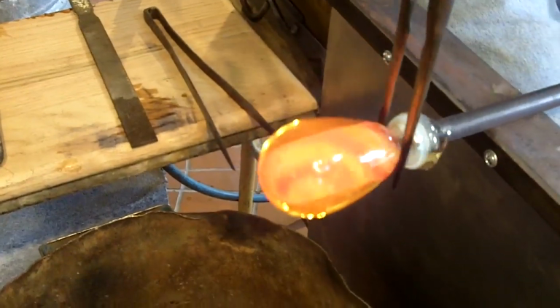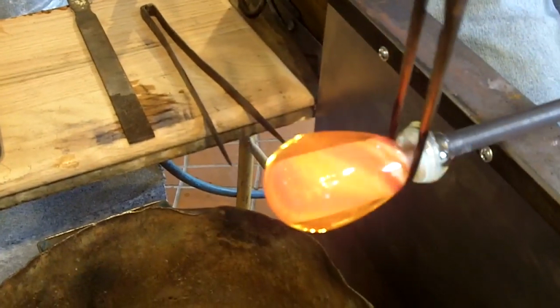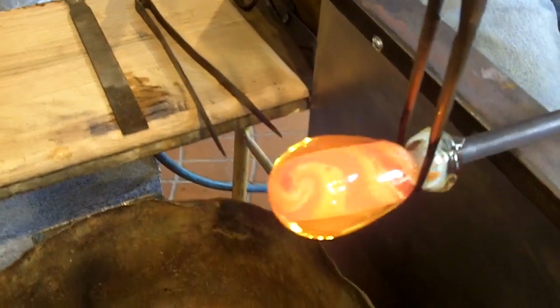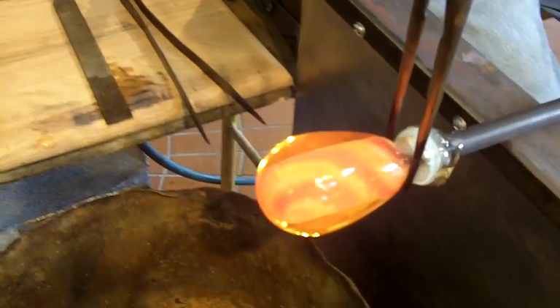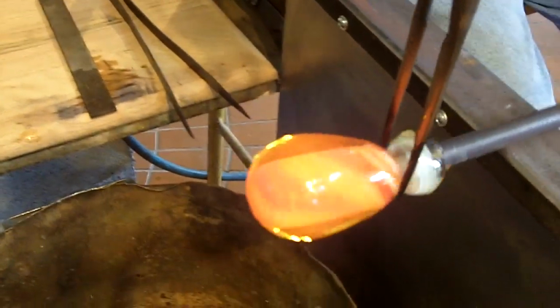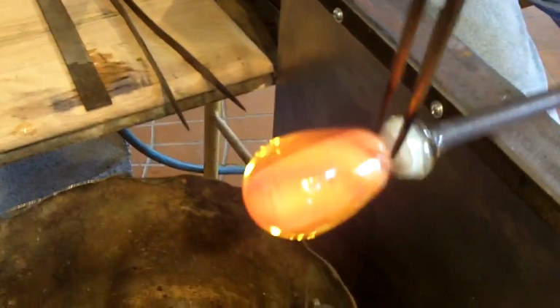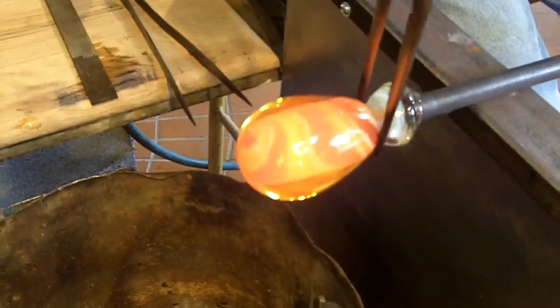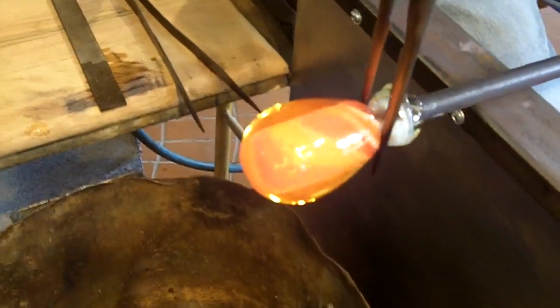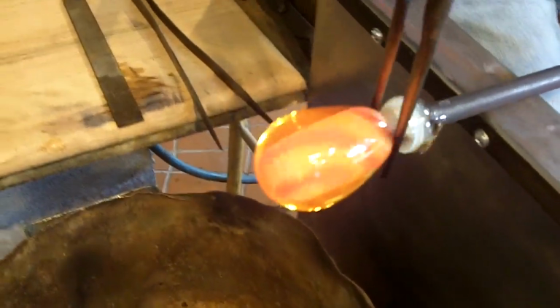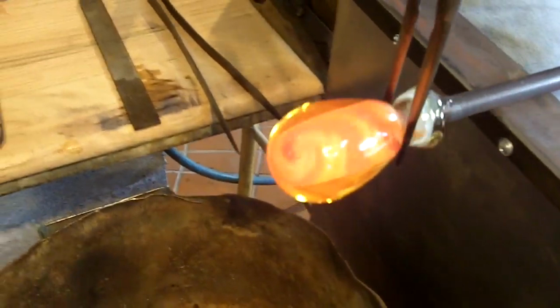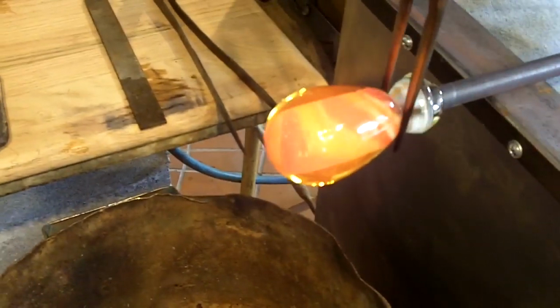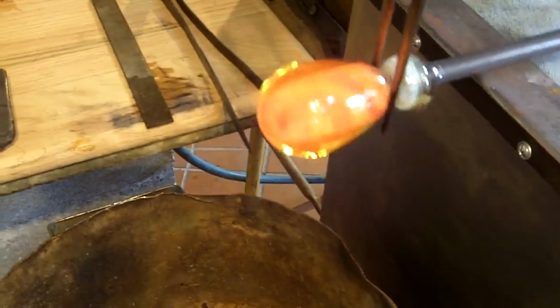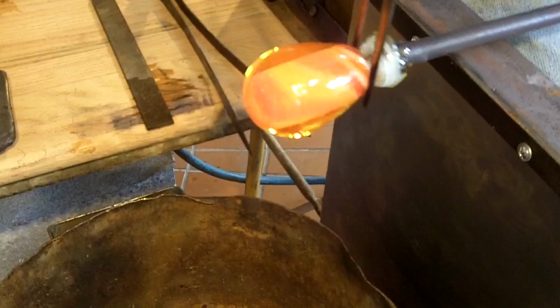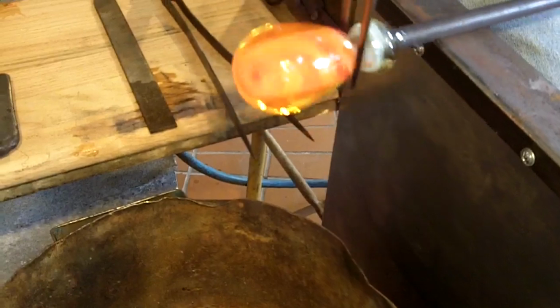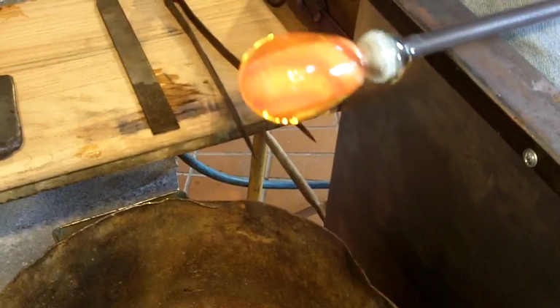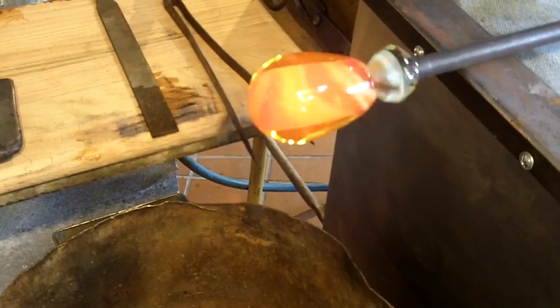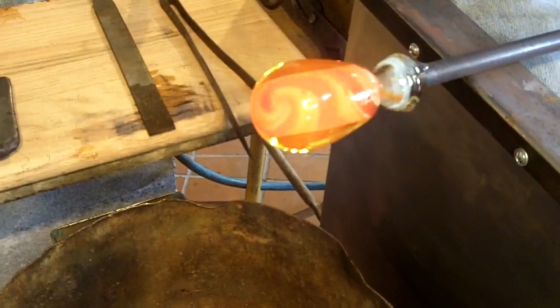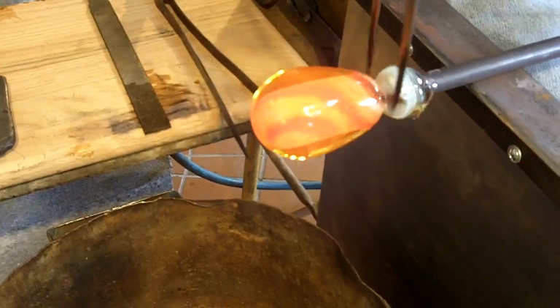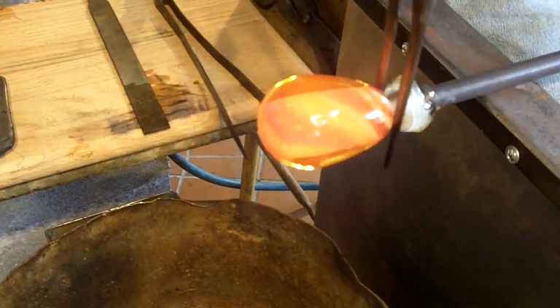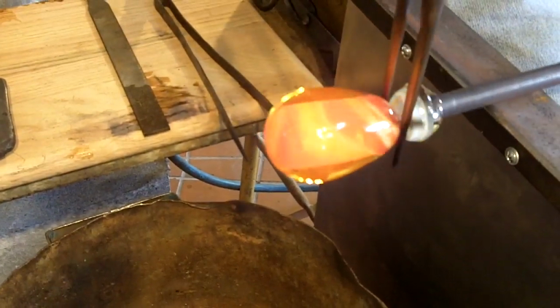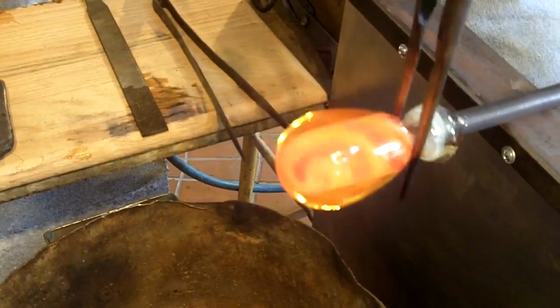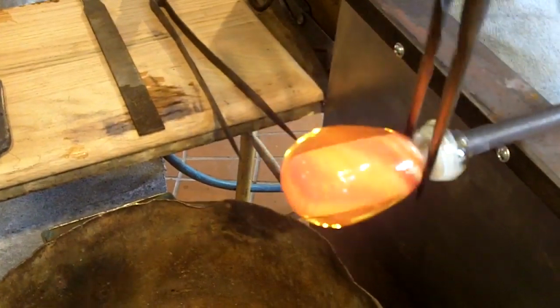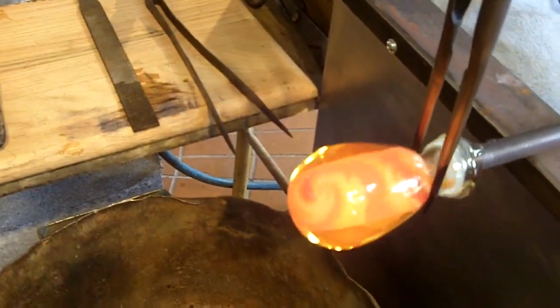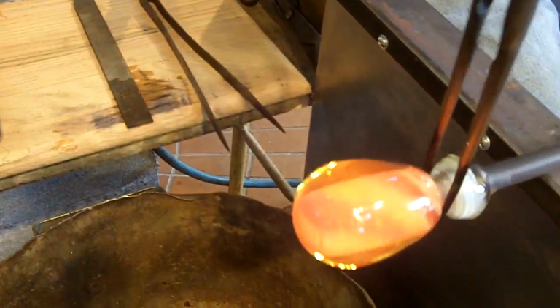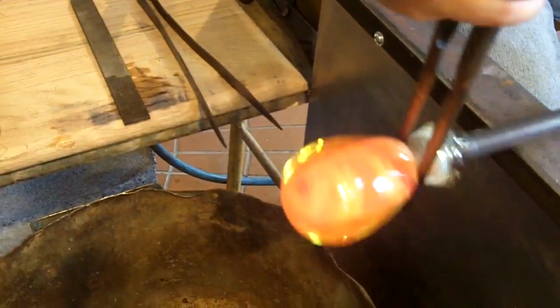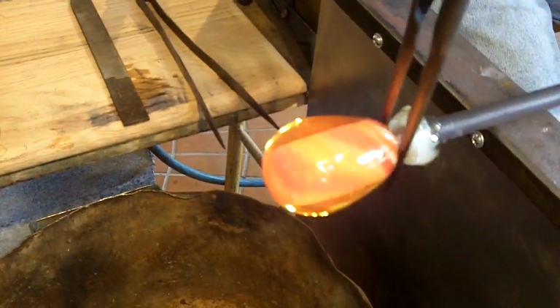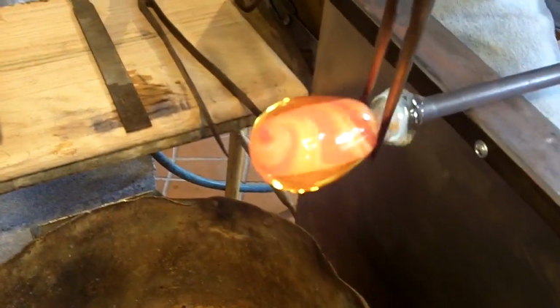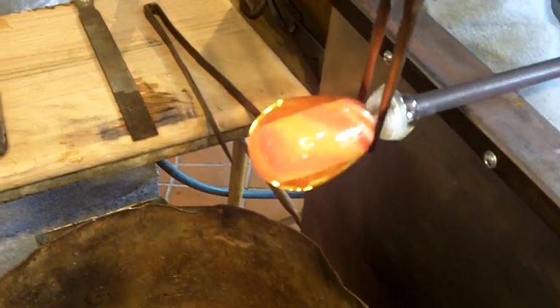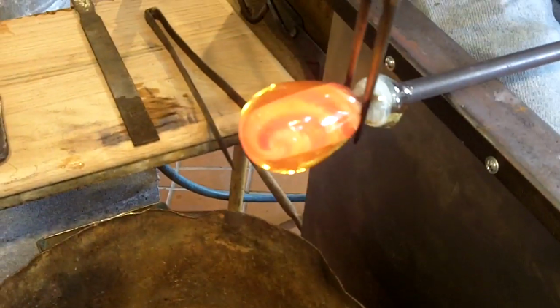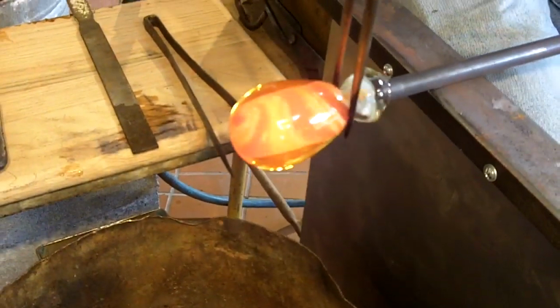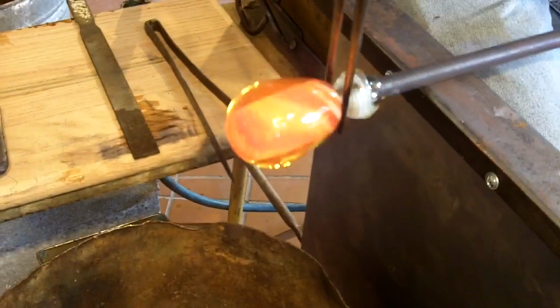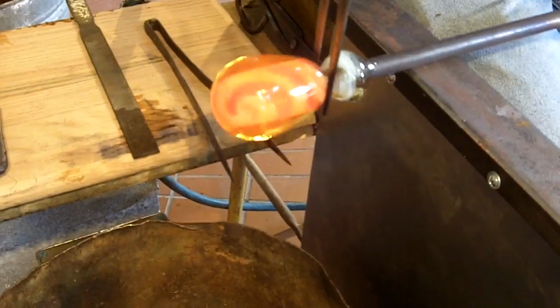What I'm doing here is creating a bottom for it. I'll settle it back on that so it'll sit upright.